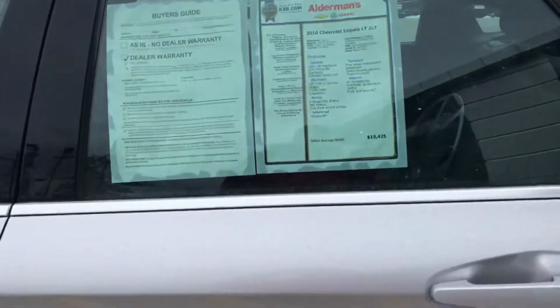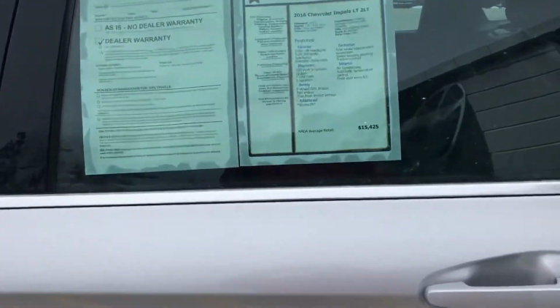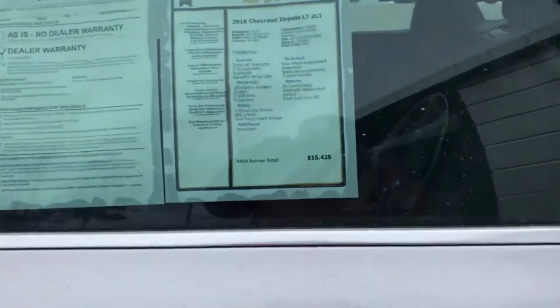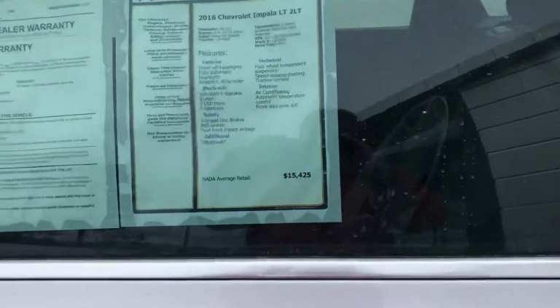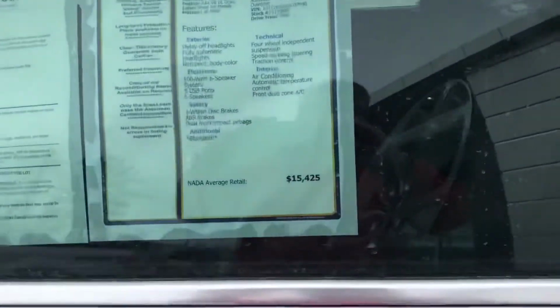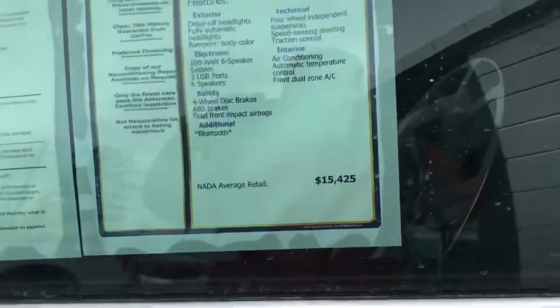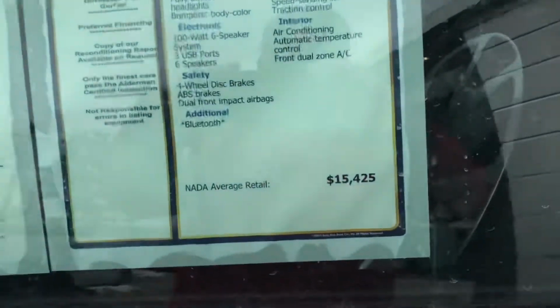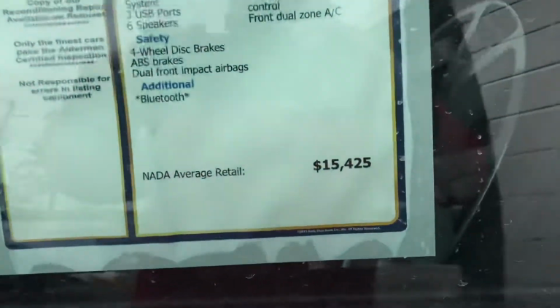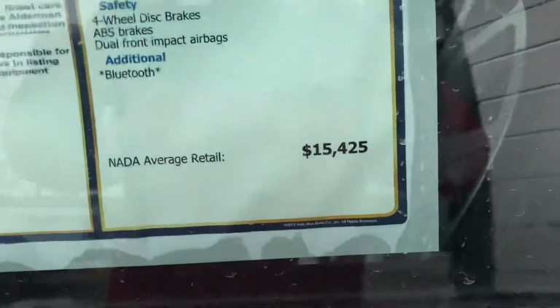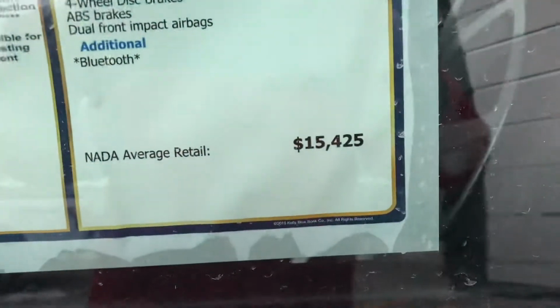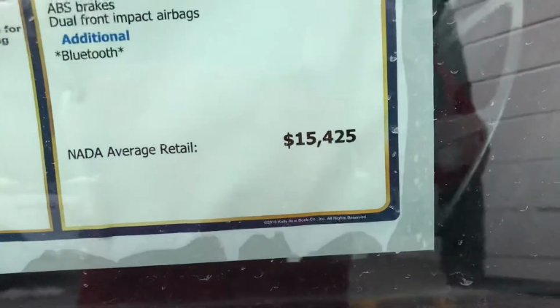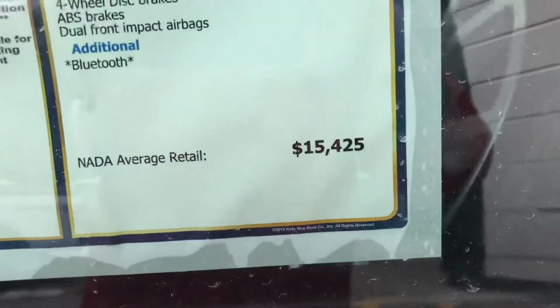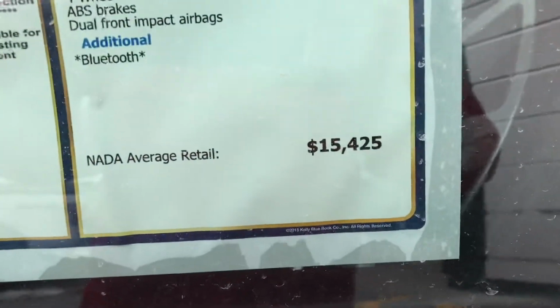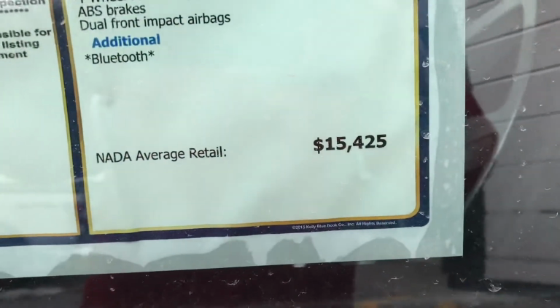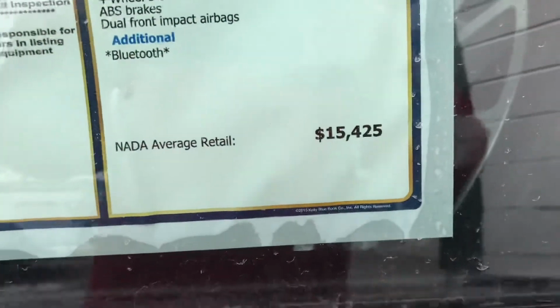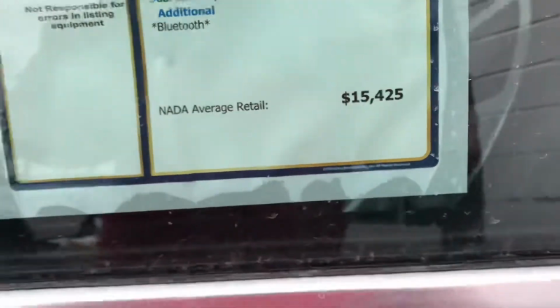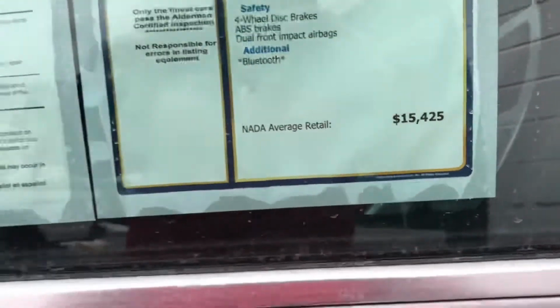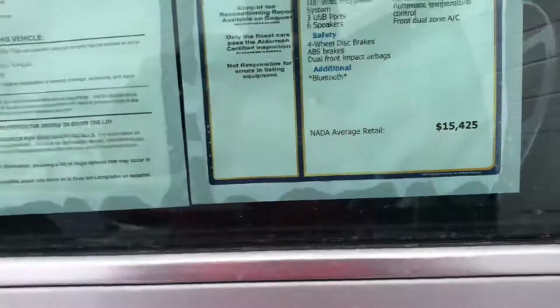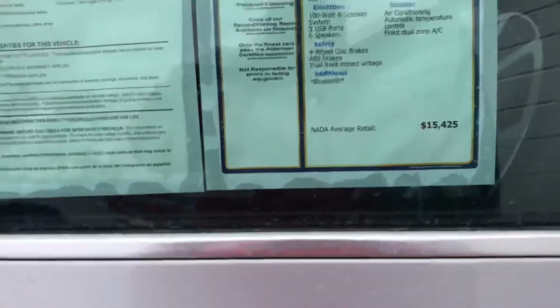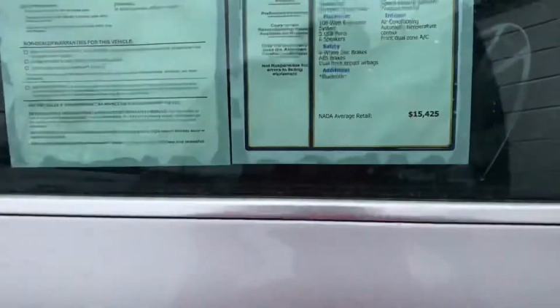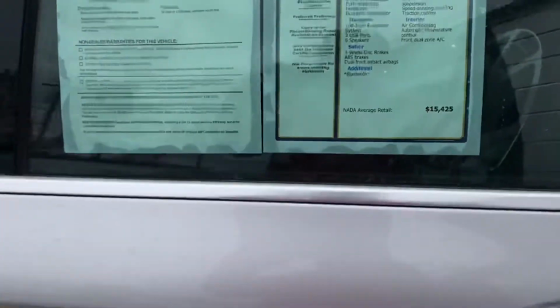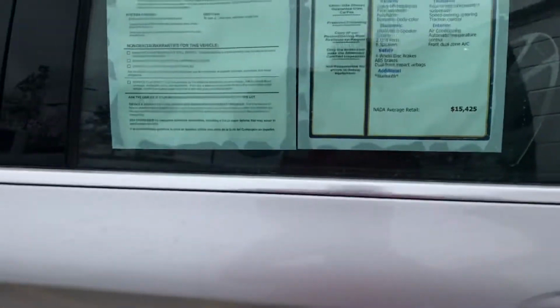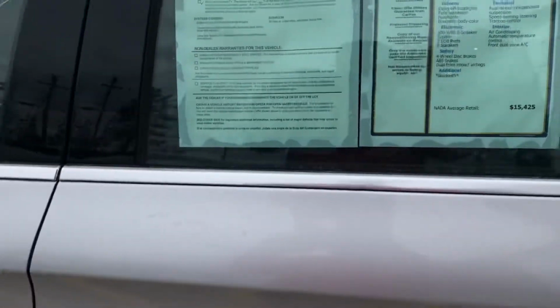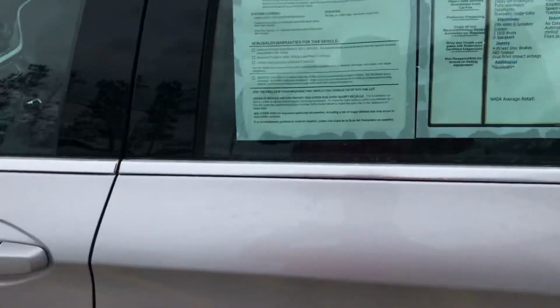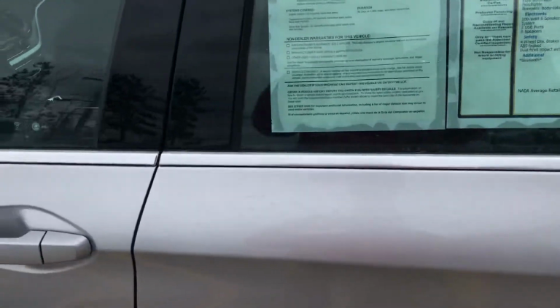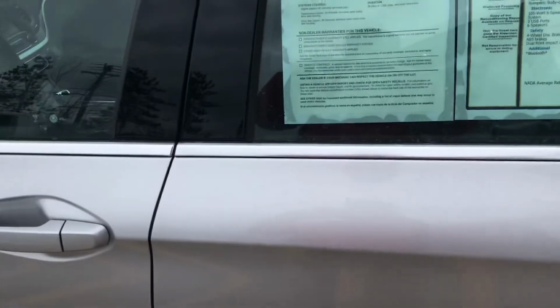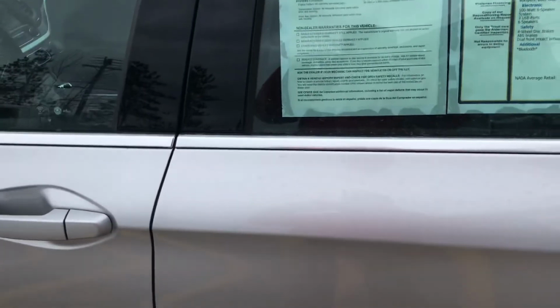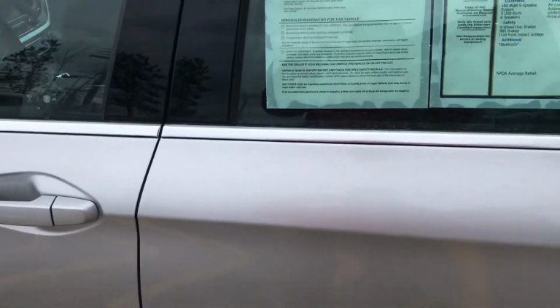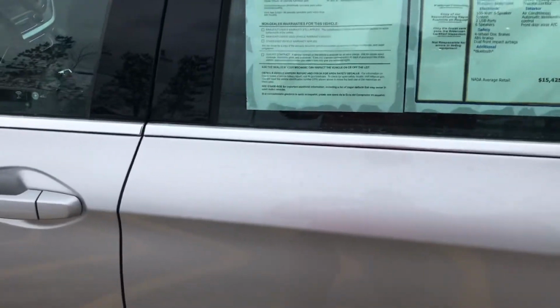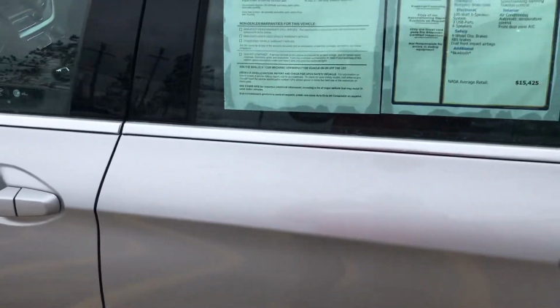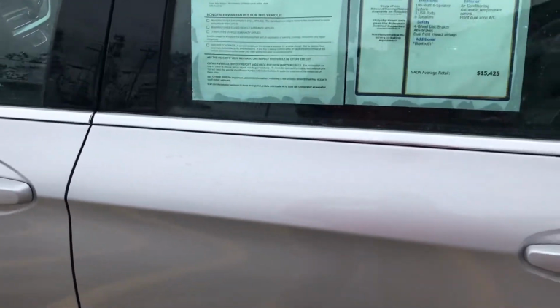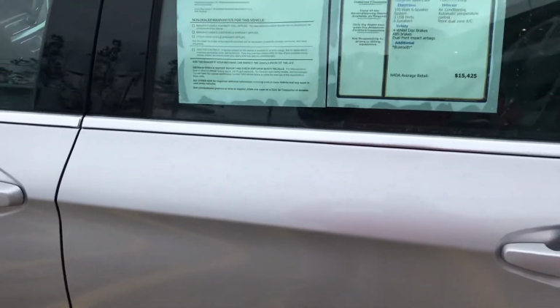You can notice a nice blackout Impala logo. This vehicle should sell for $15,425, but live market price puts it at $13,300.